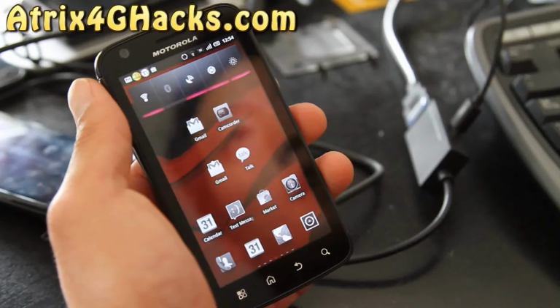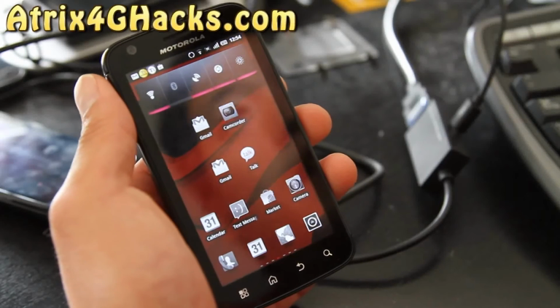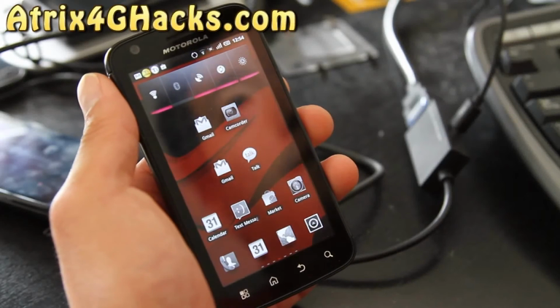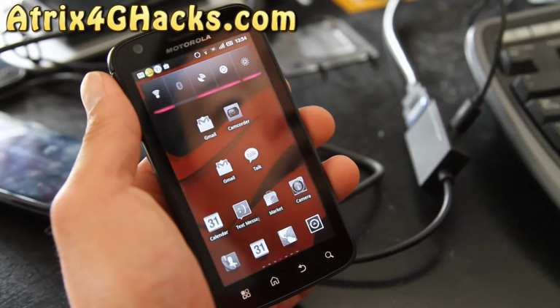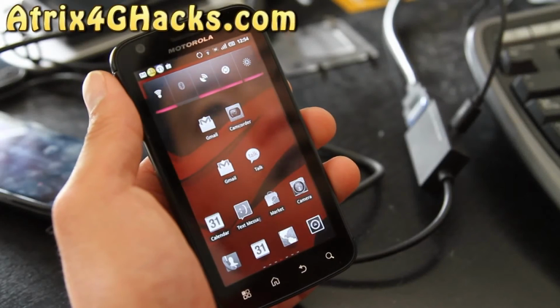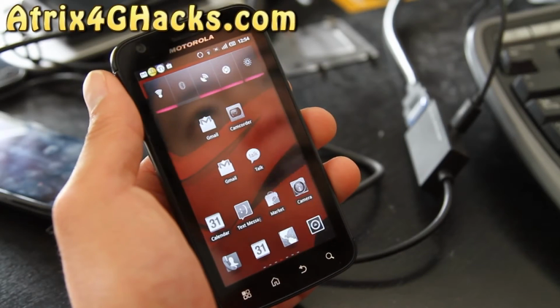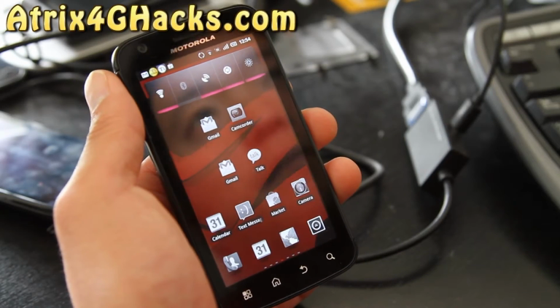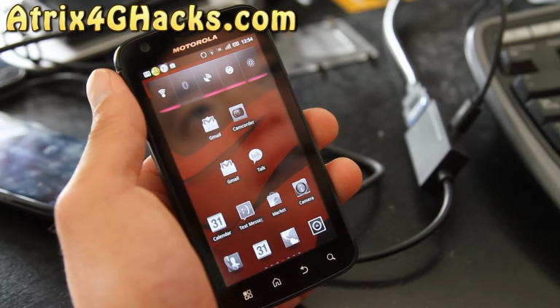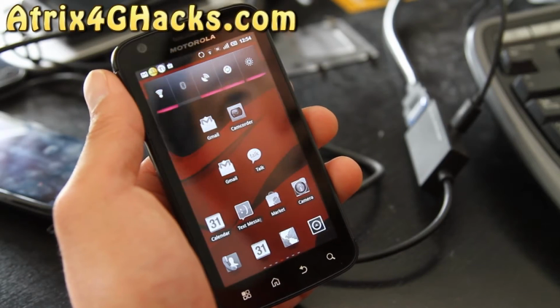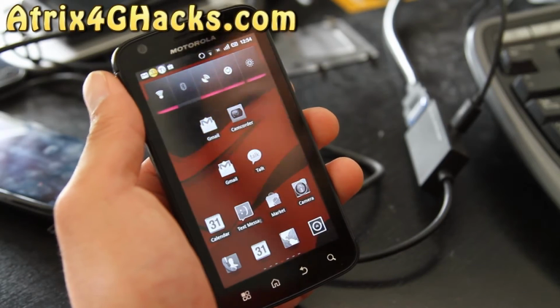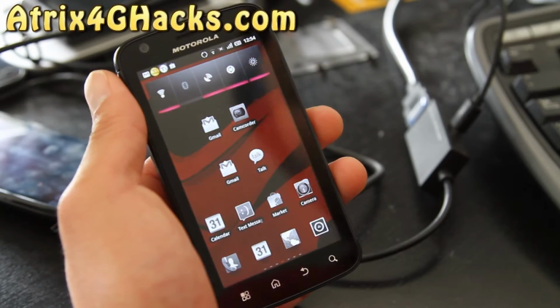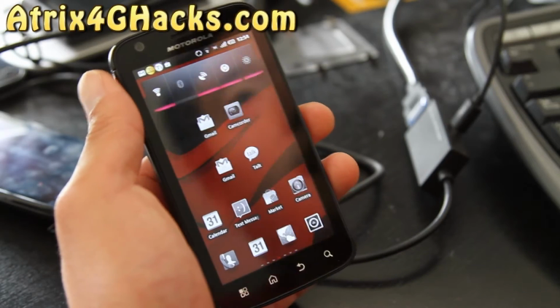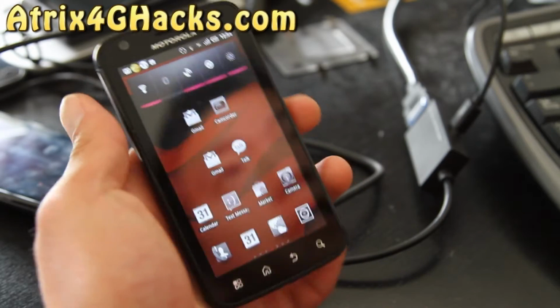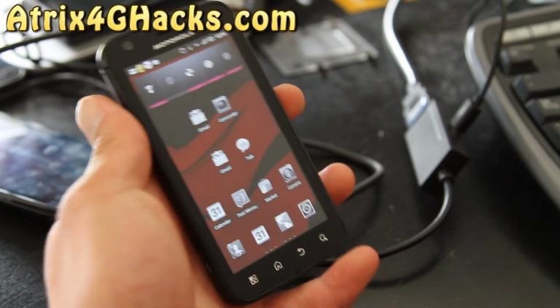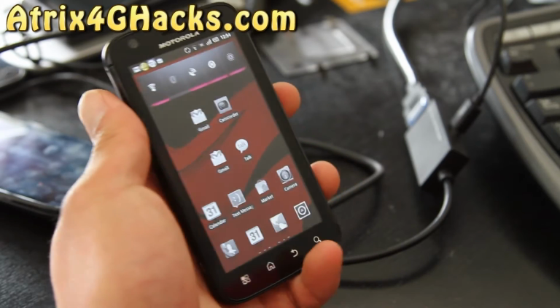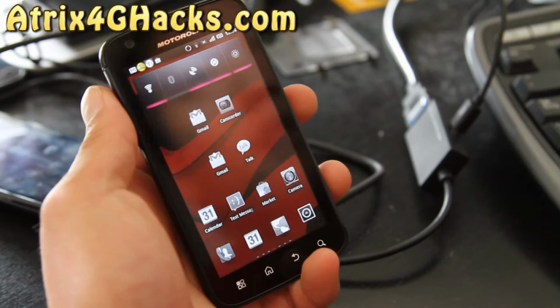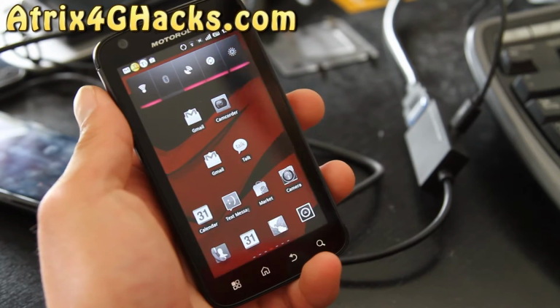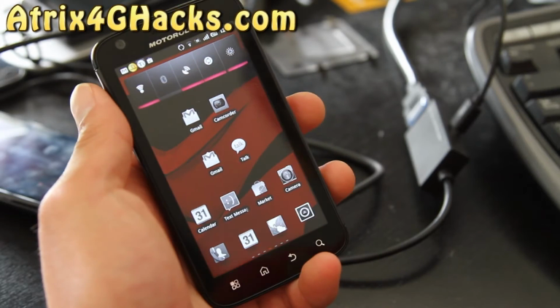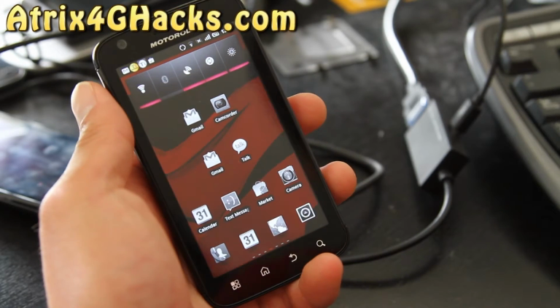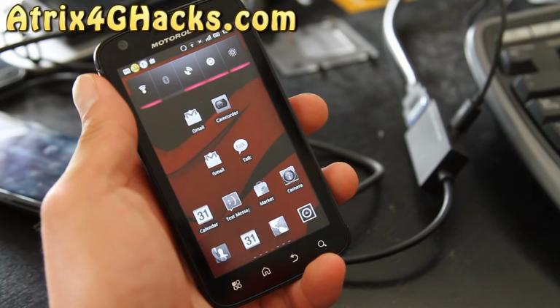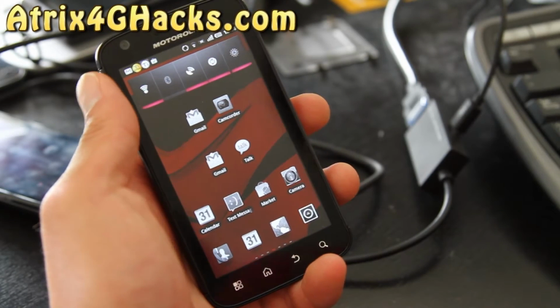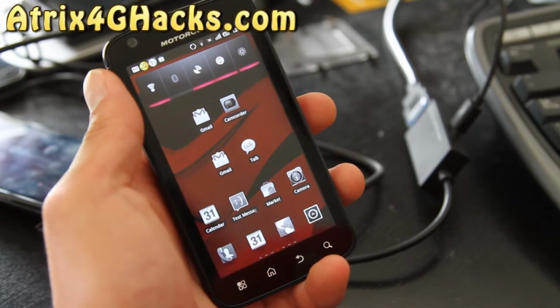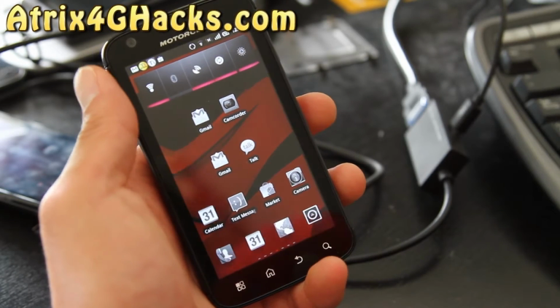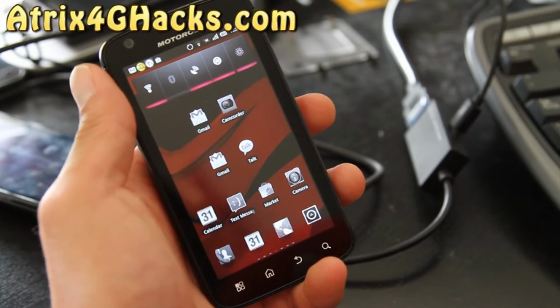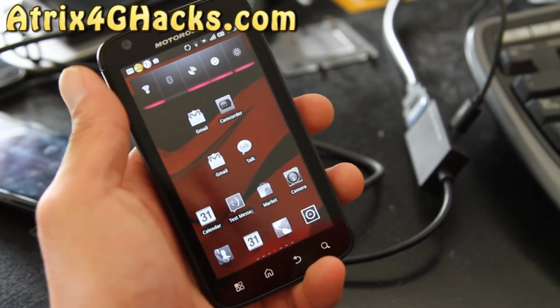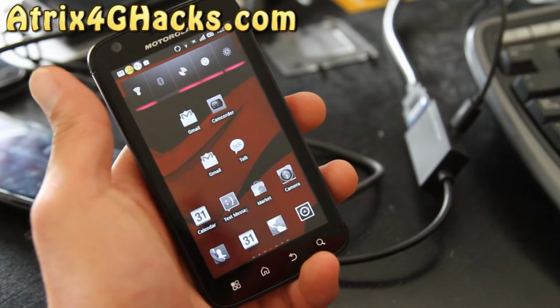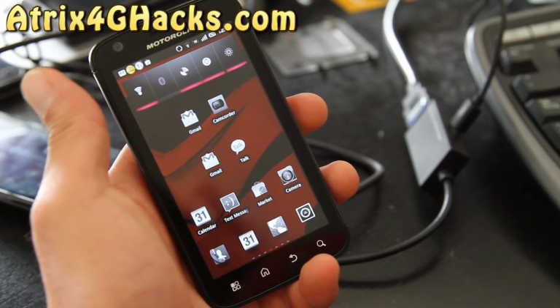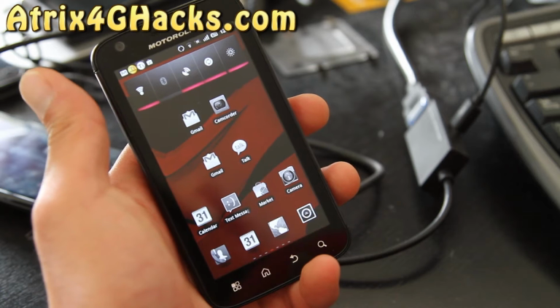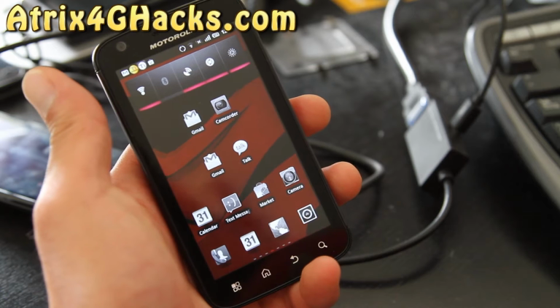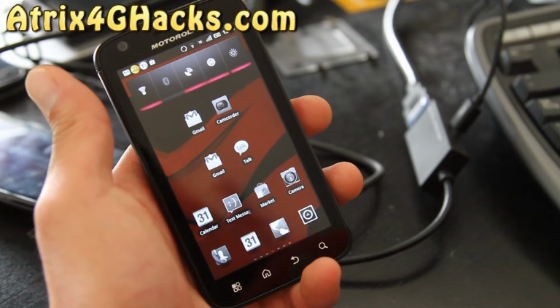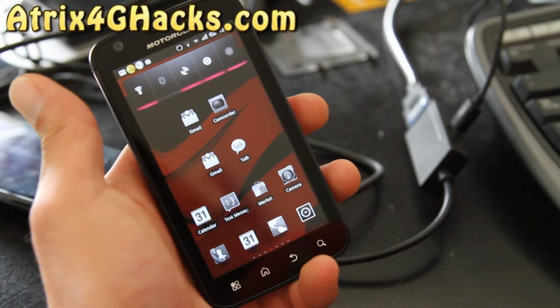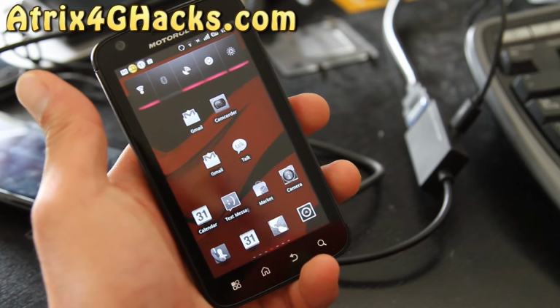Hi all folks, this is Max from Atrix4ghacks.com, and I've got the review of the Dark Side ROM.